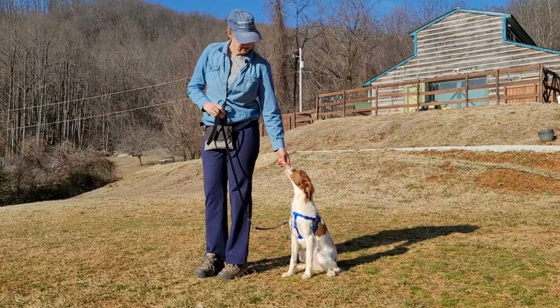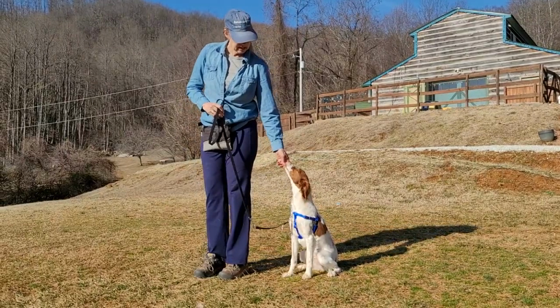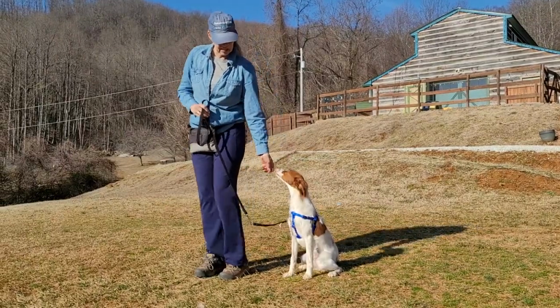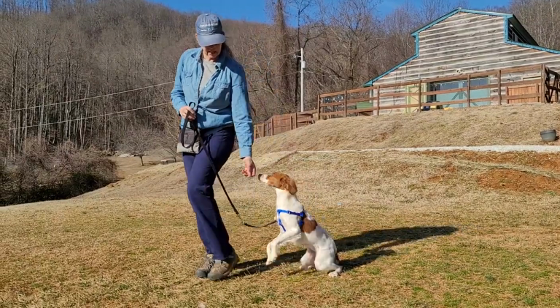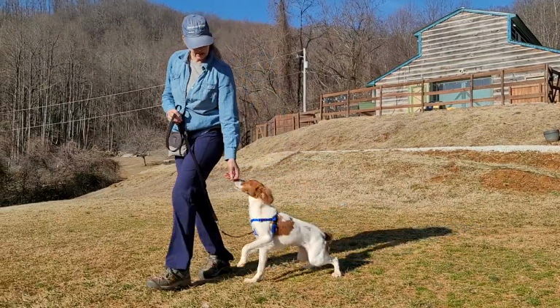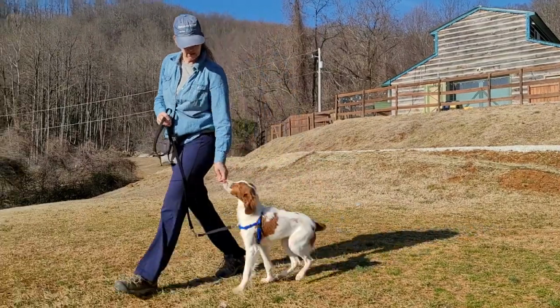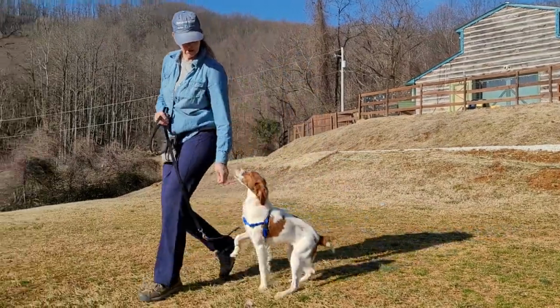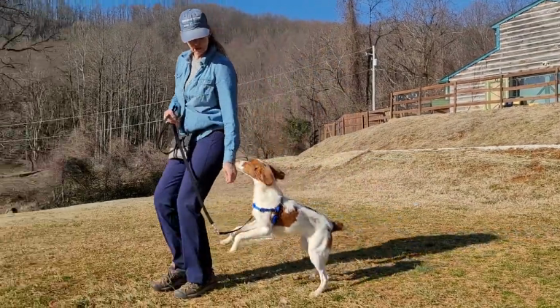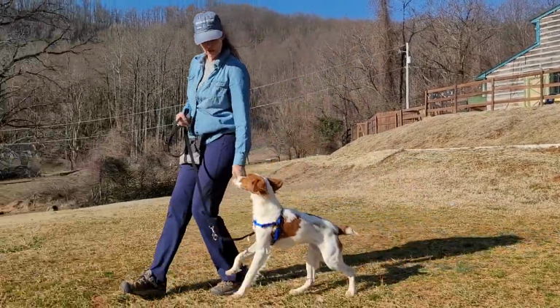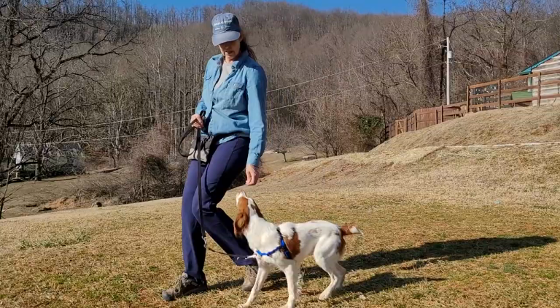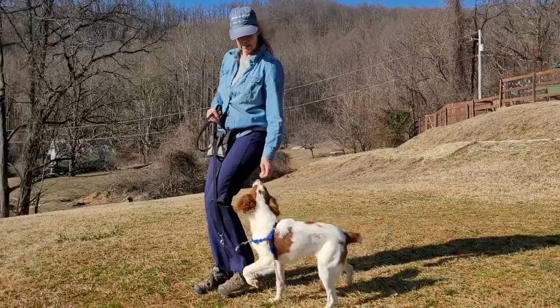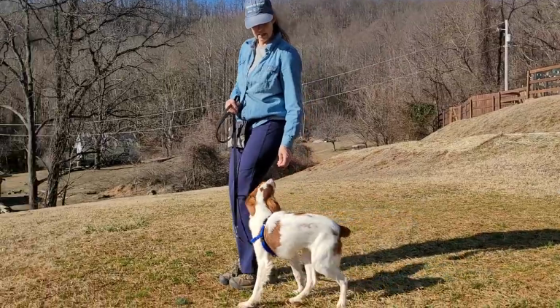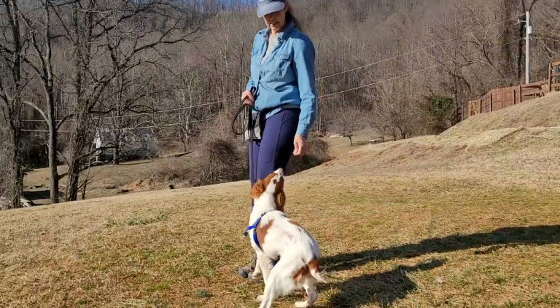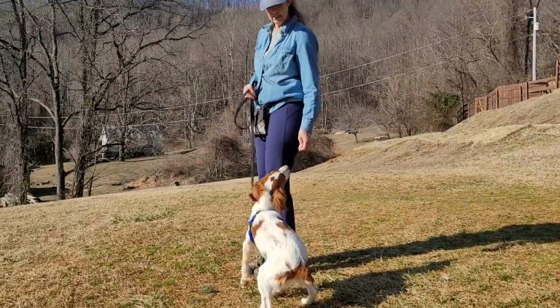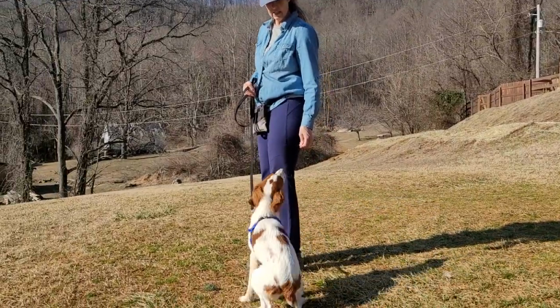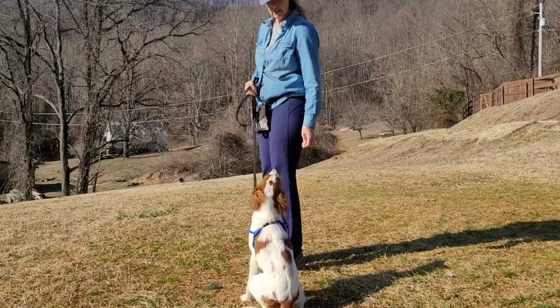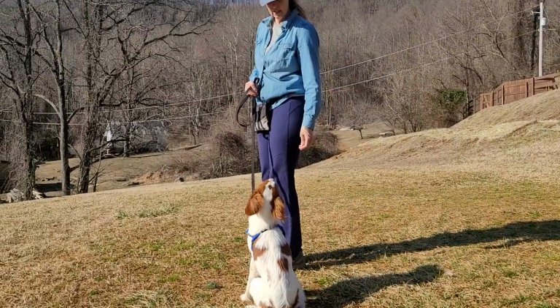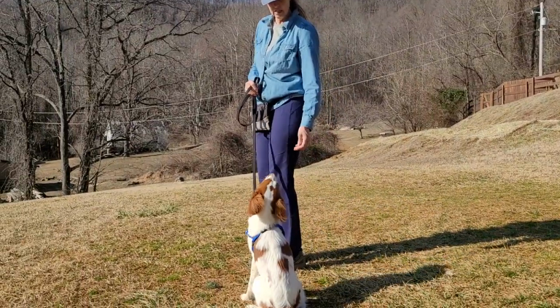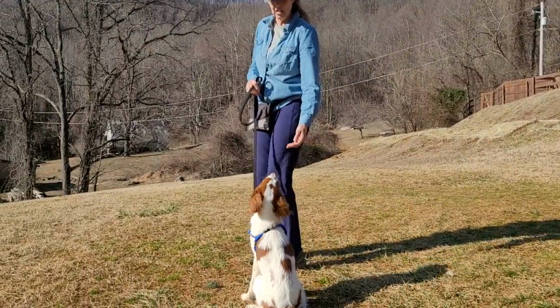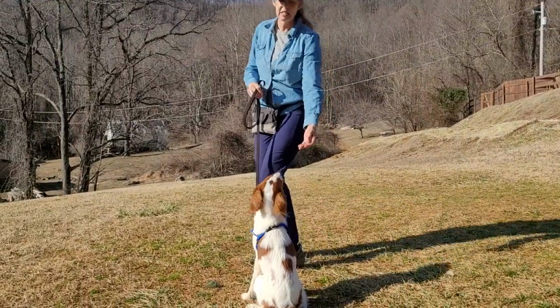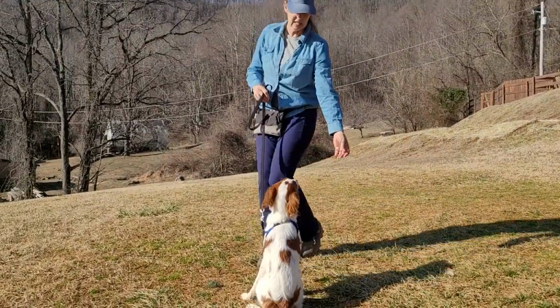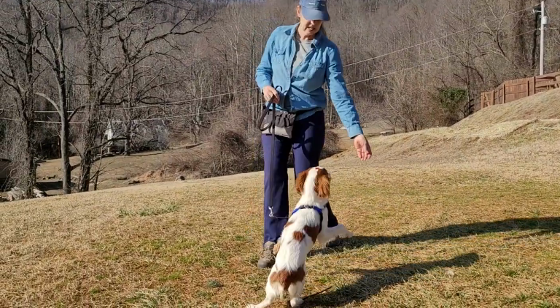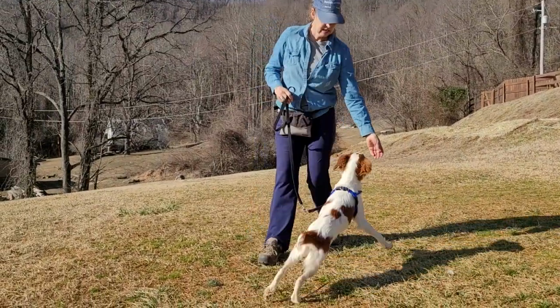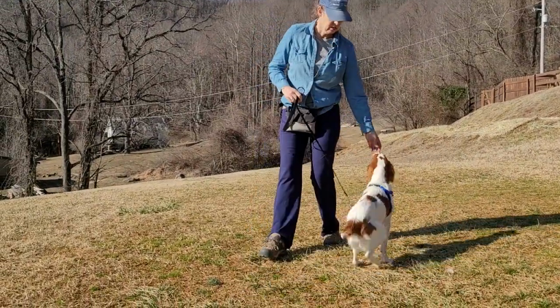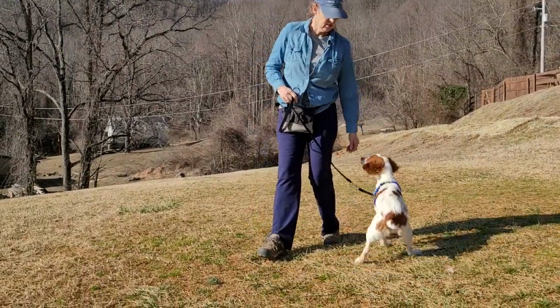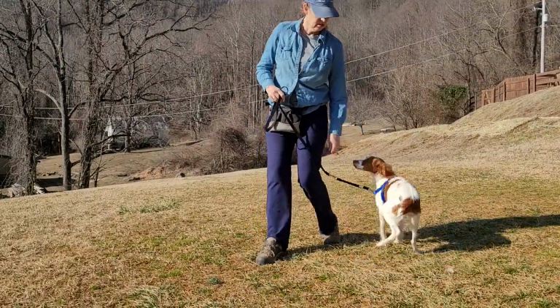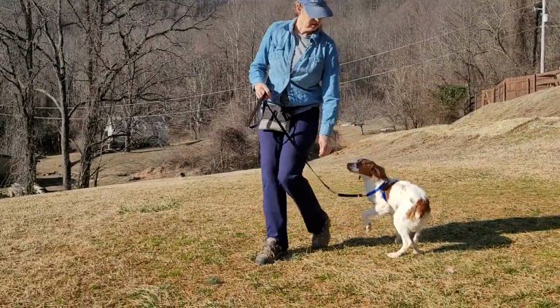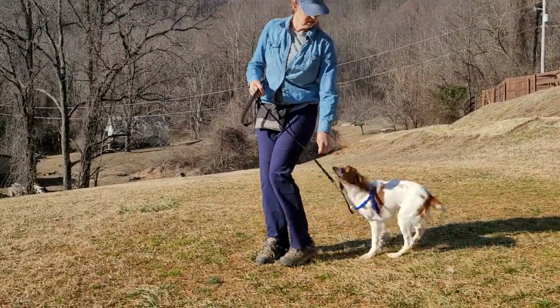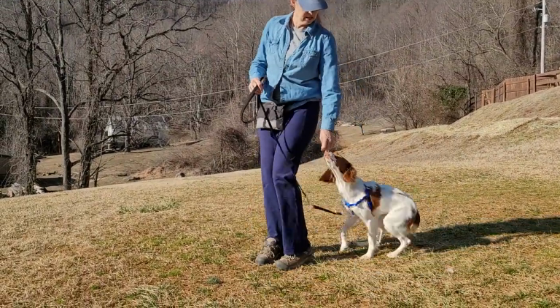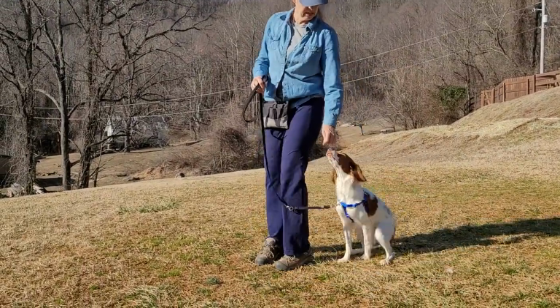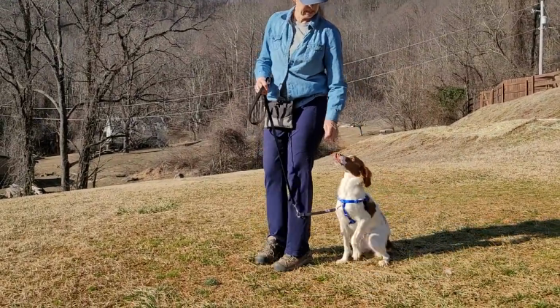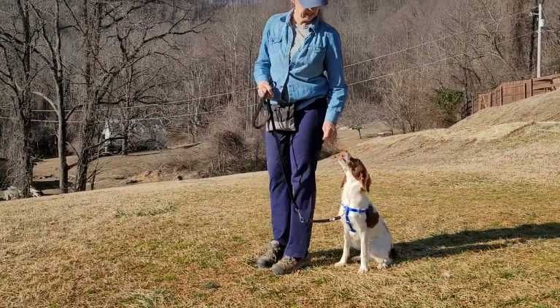Sadie, heel. Good. Sadie, sit. Sadie, heel. Sit.